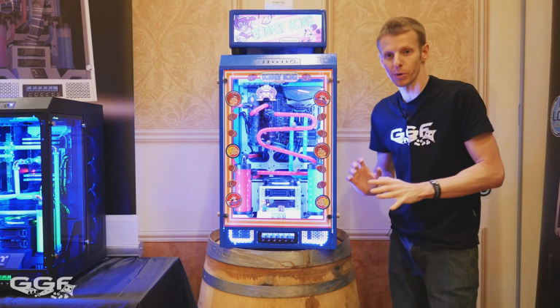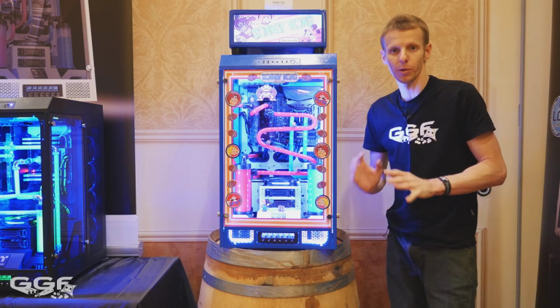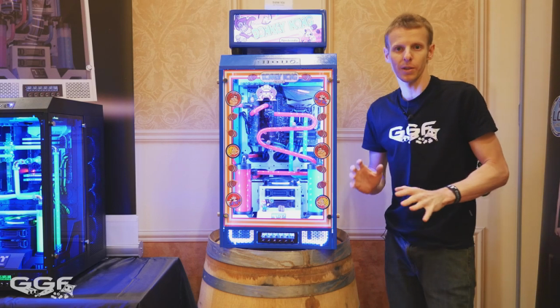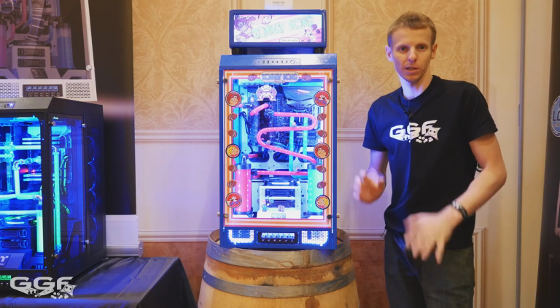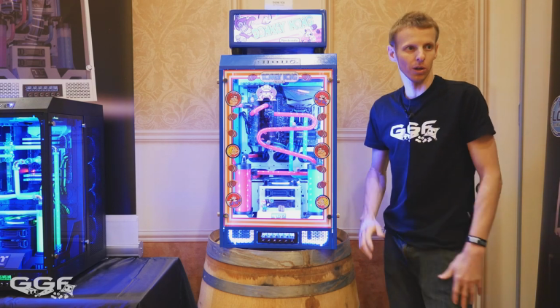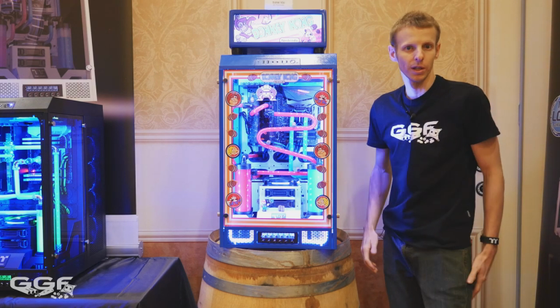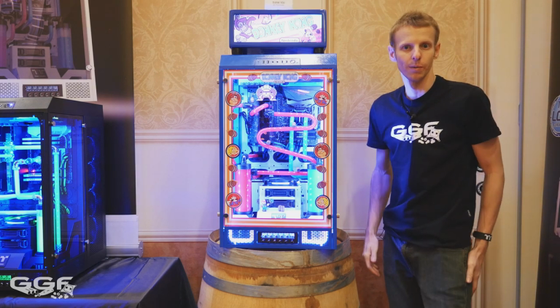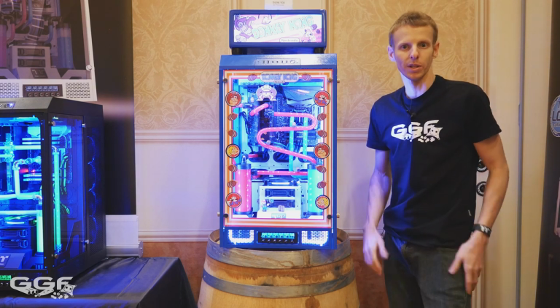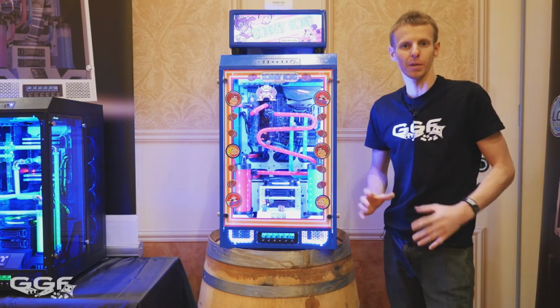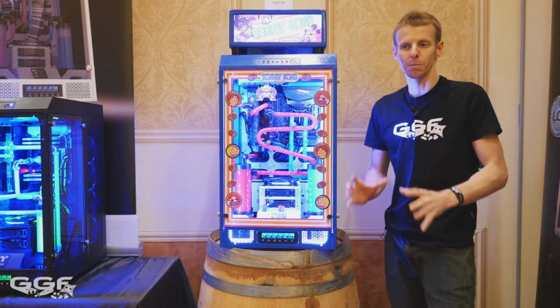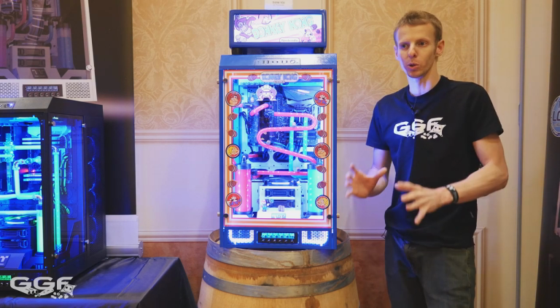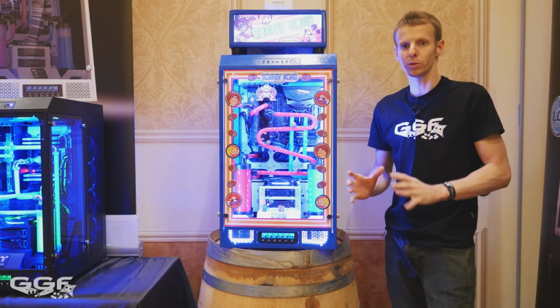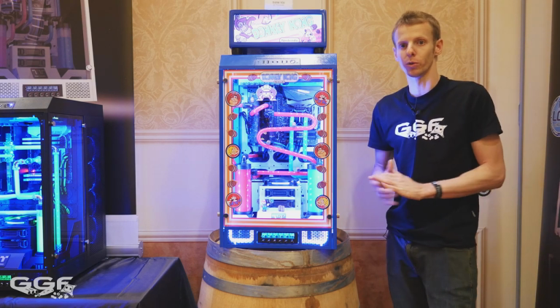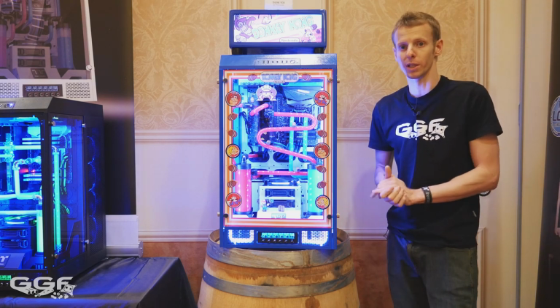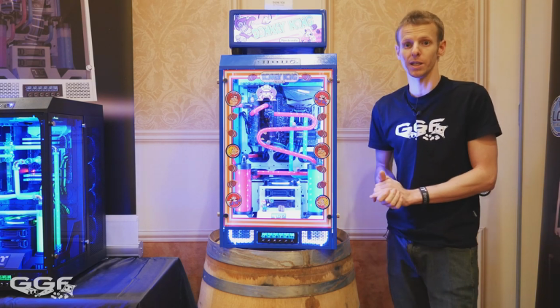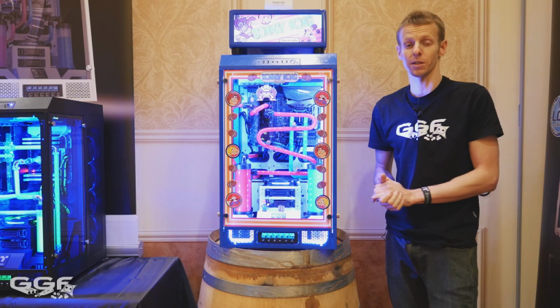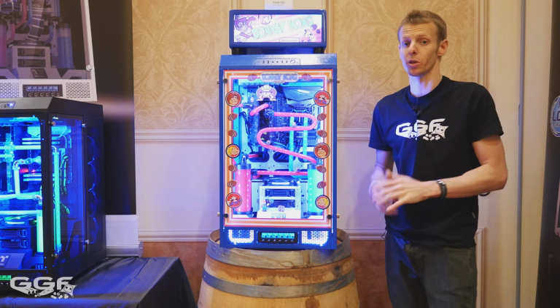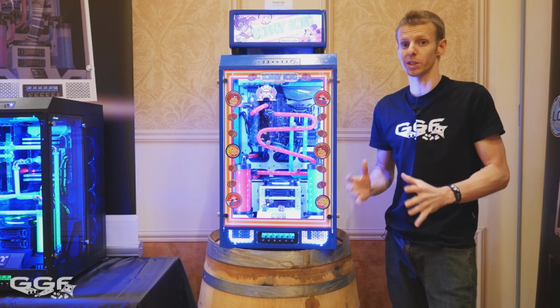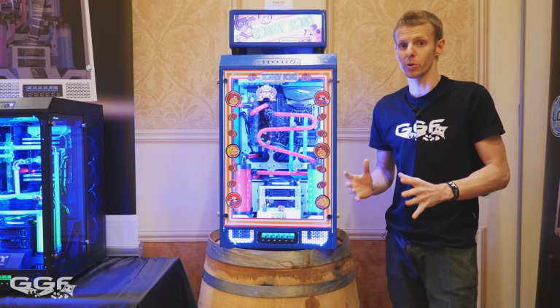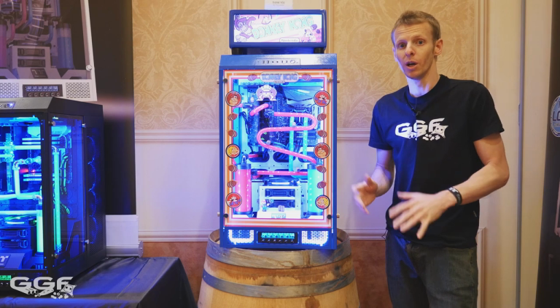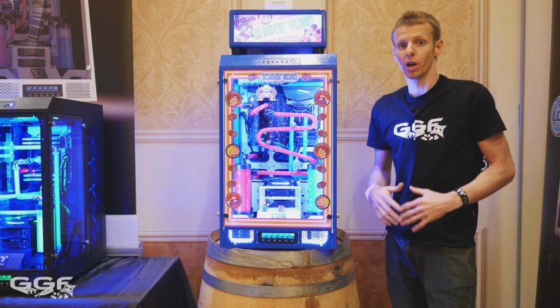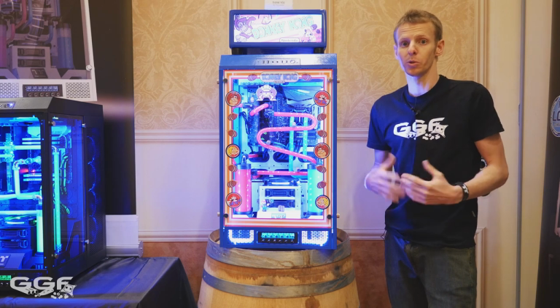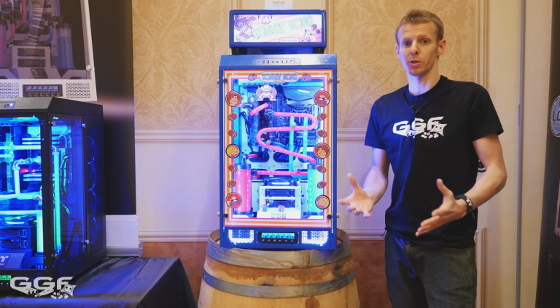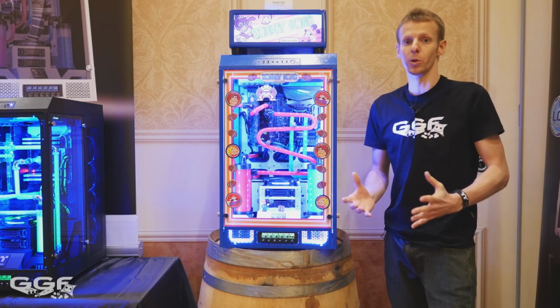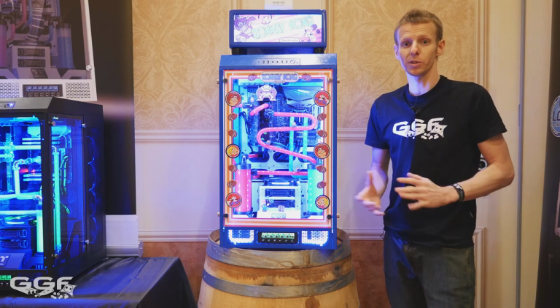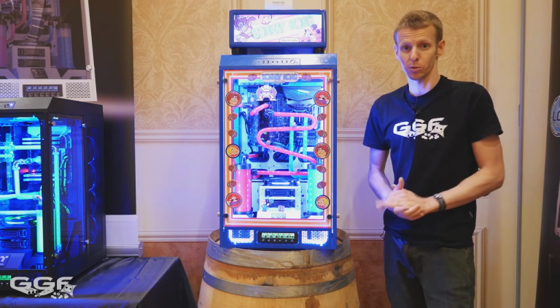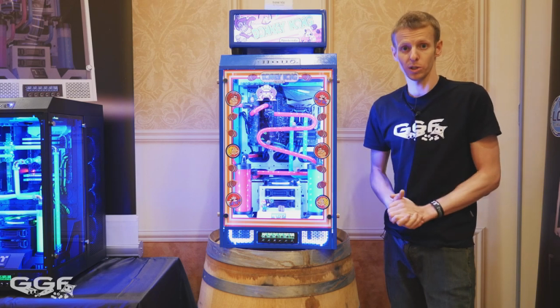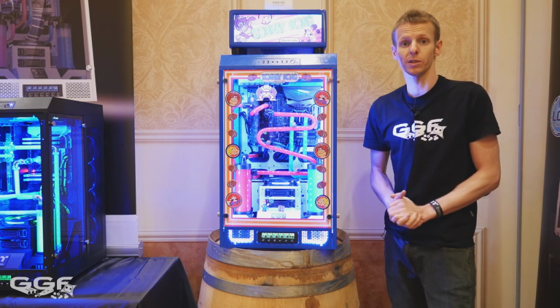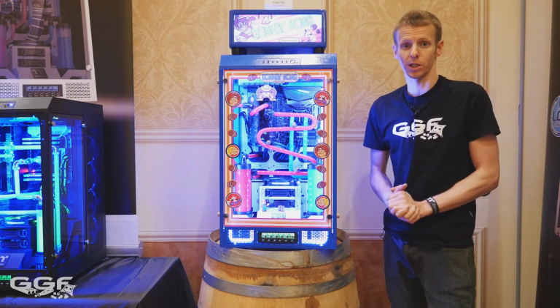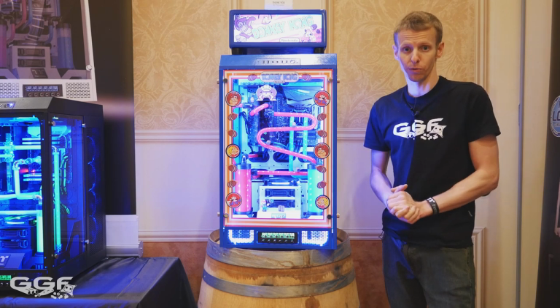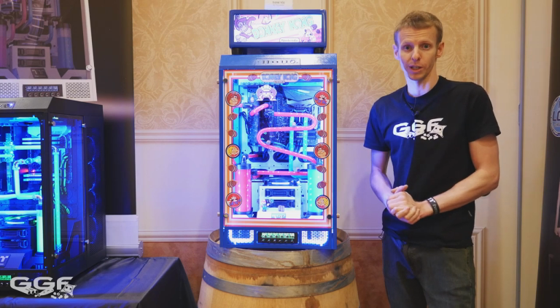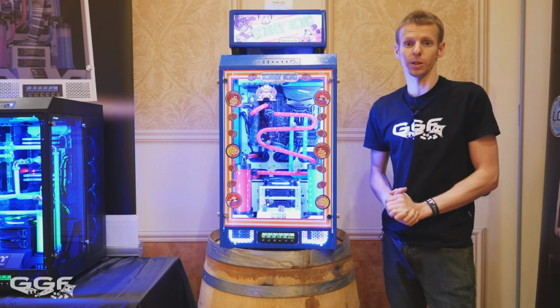That's it for the main builds at the Thermaltake CES booth. Hope you enjoyed the builds — thanks for watching and stay tuned for next time.